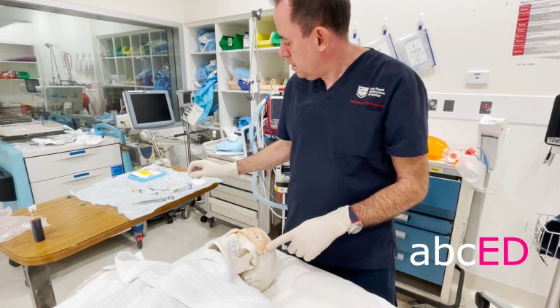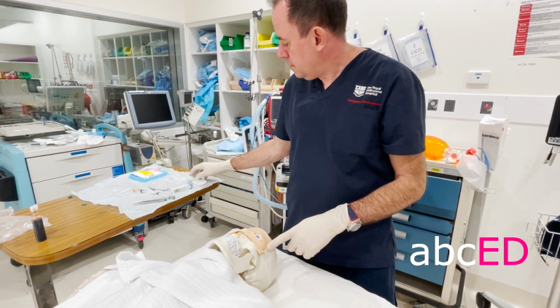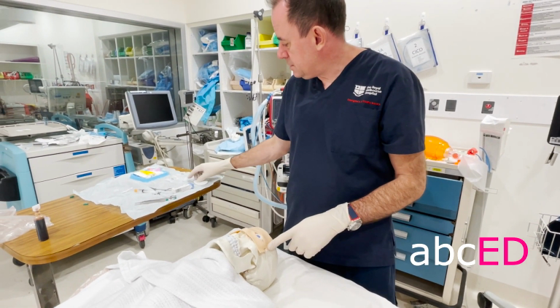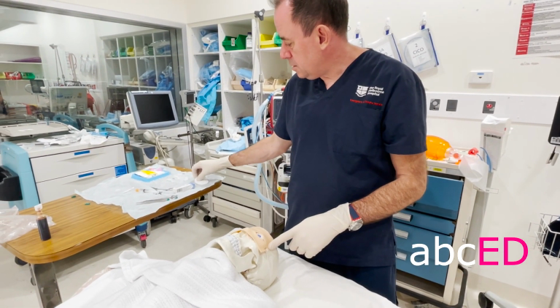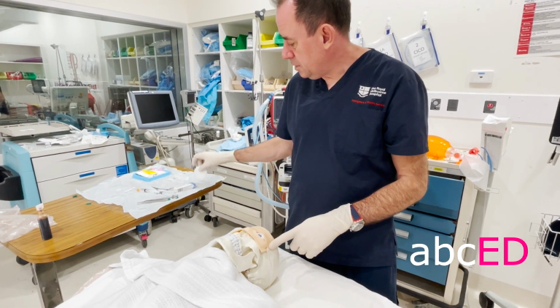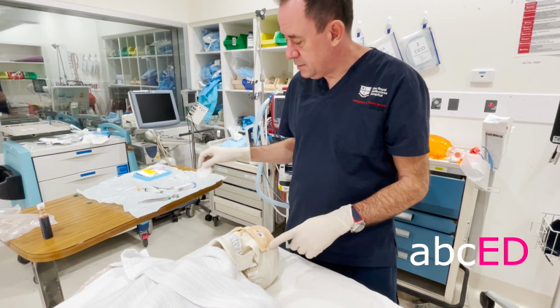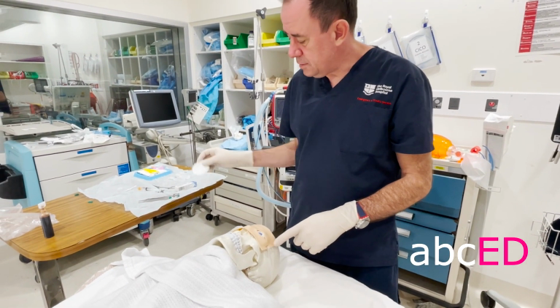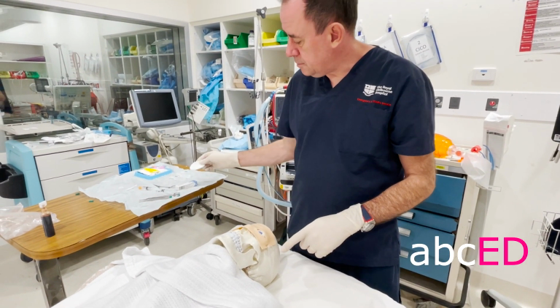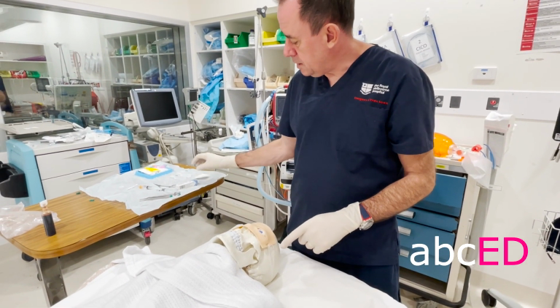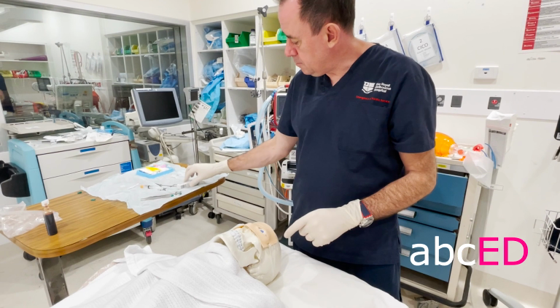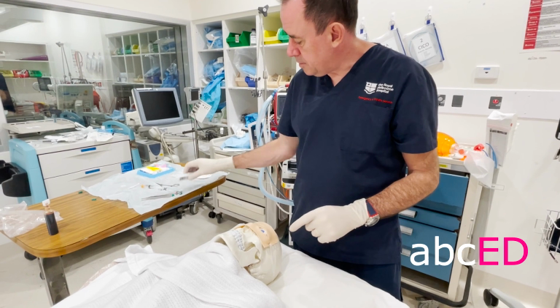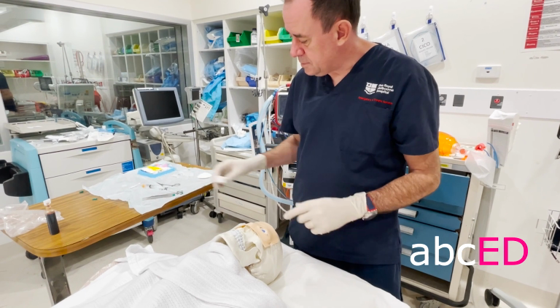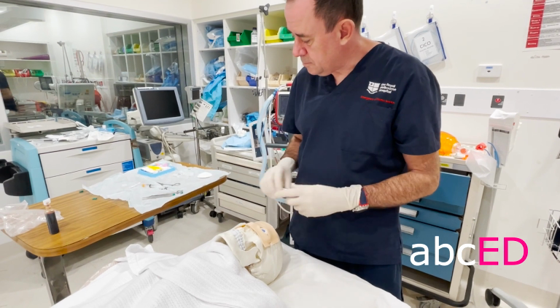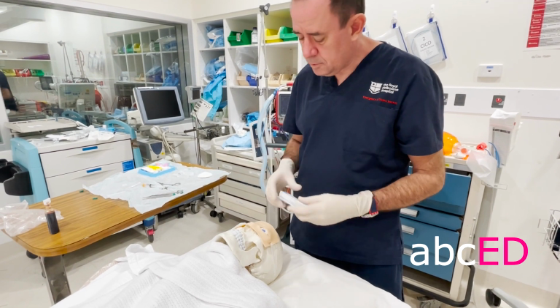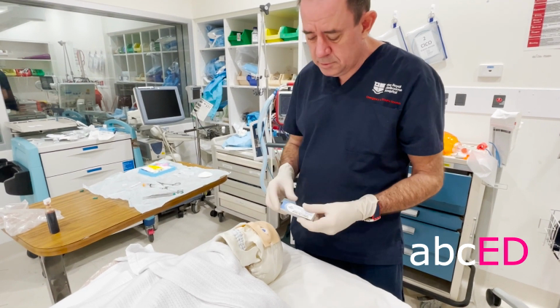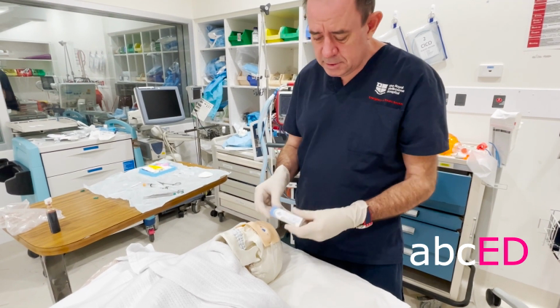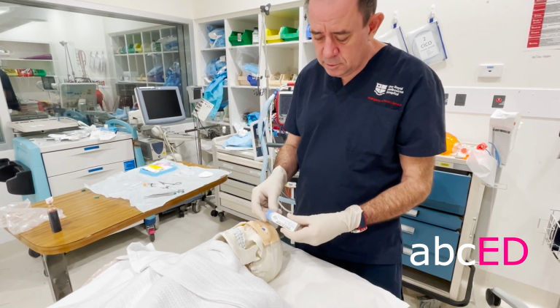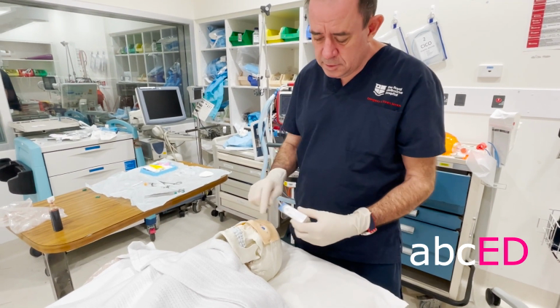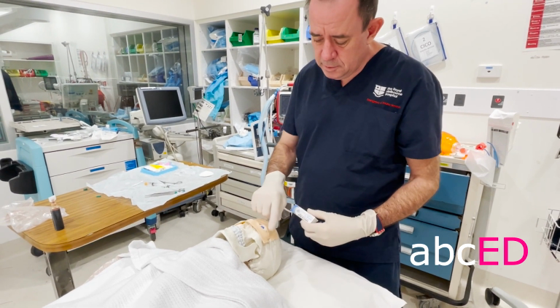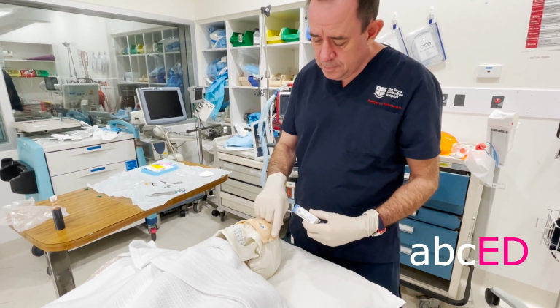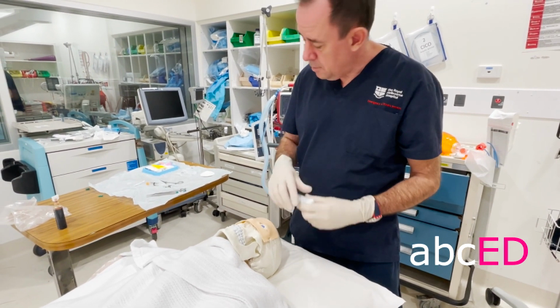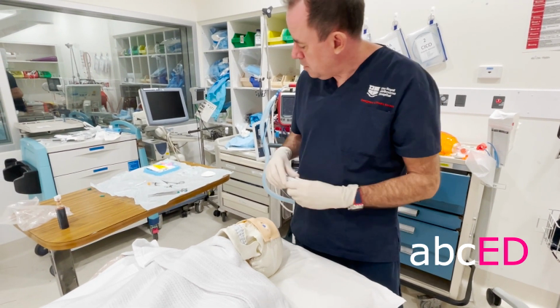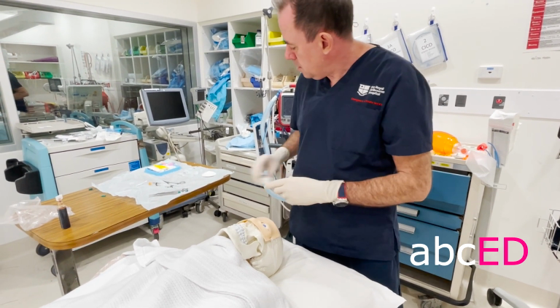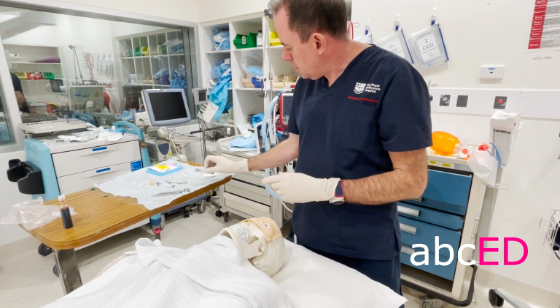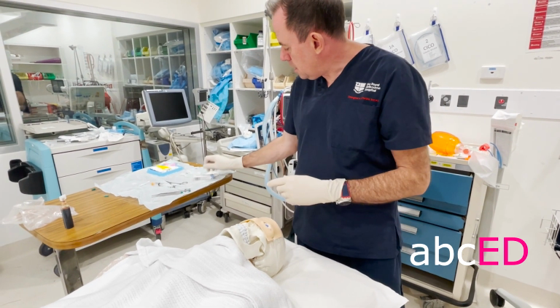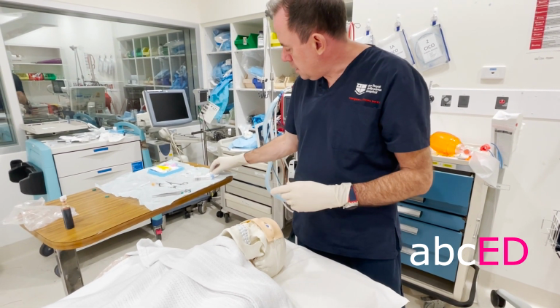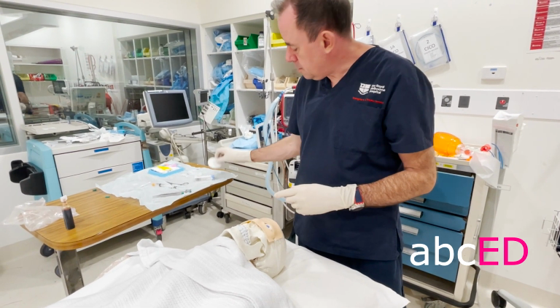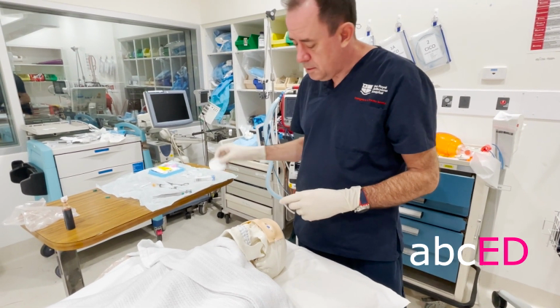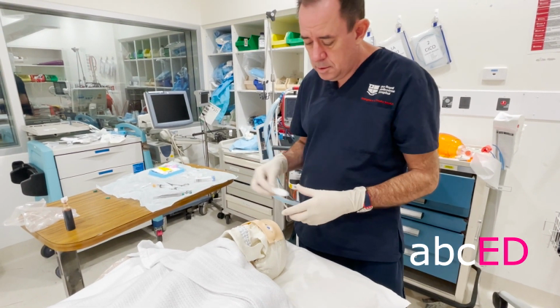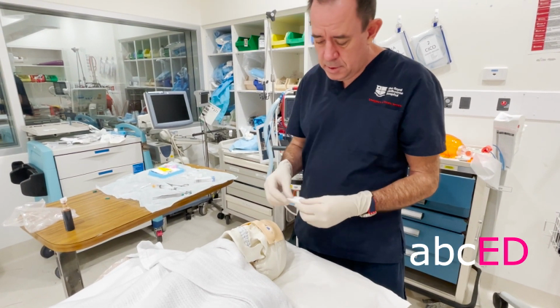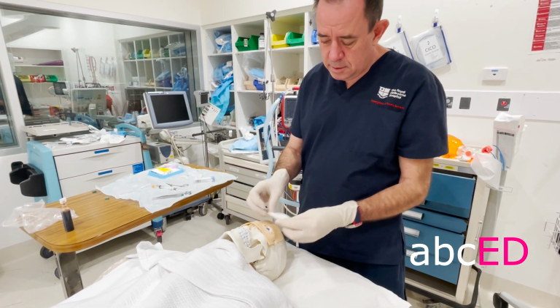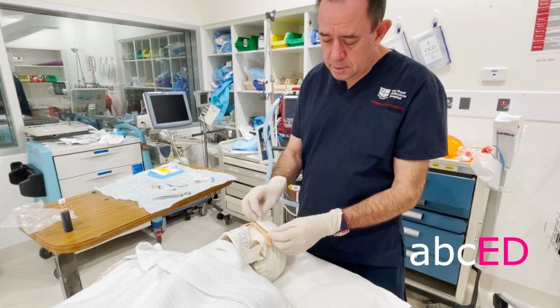This might bleed, so we'll pop some chloramphenicol ointment on and pad the eye.